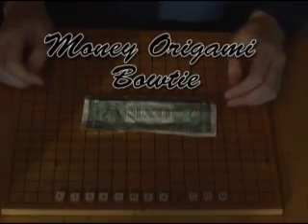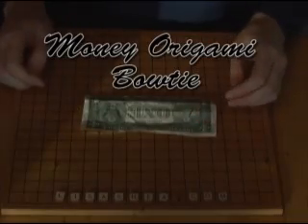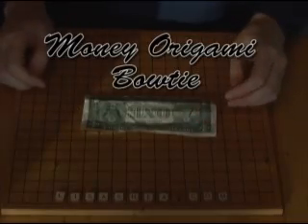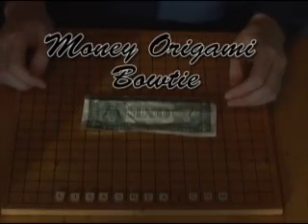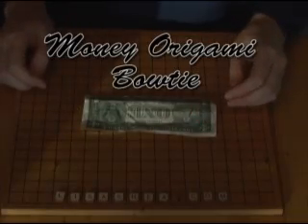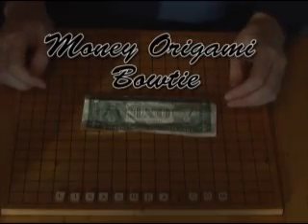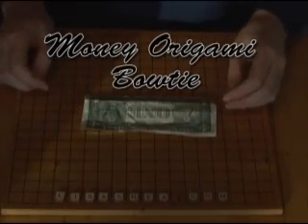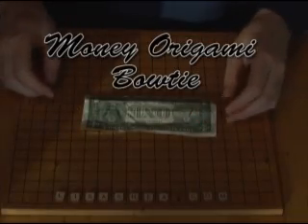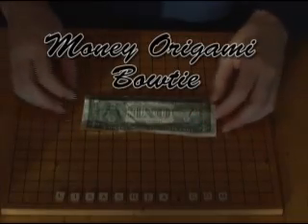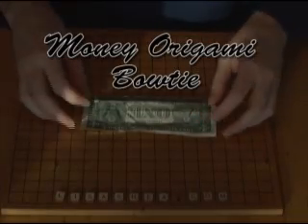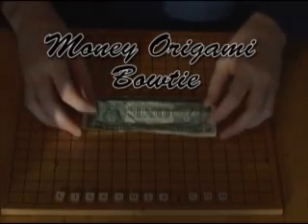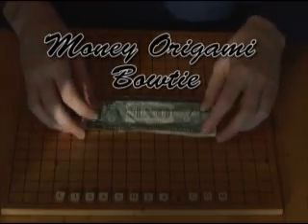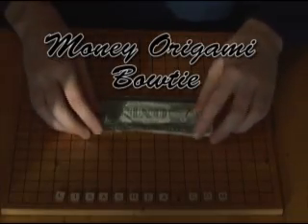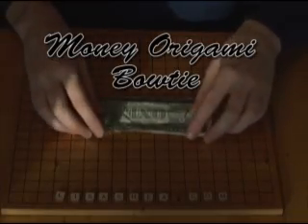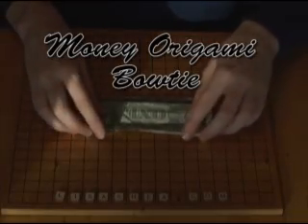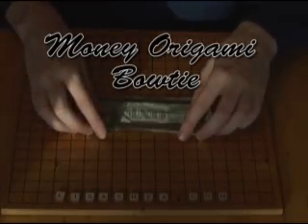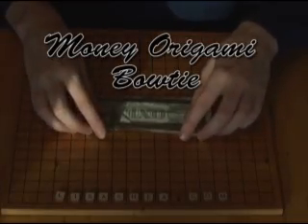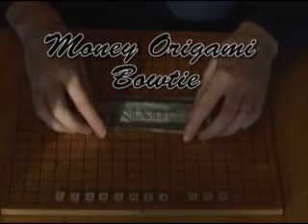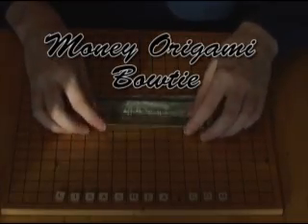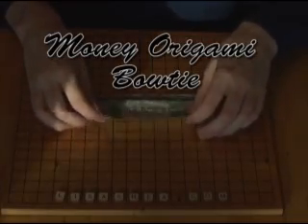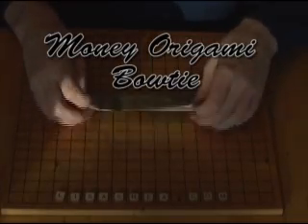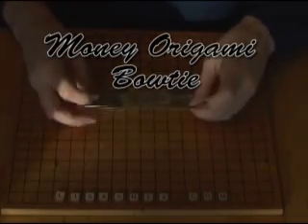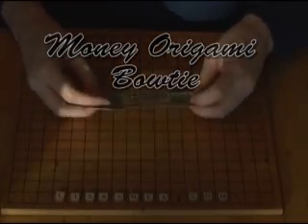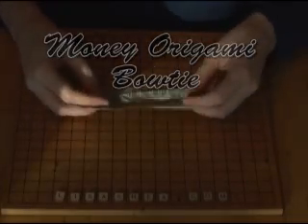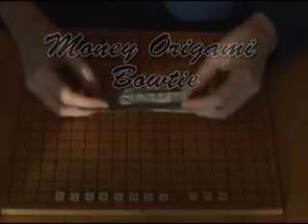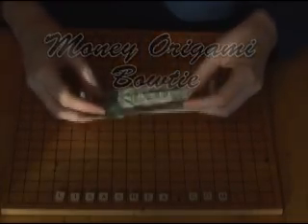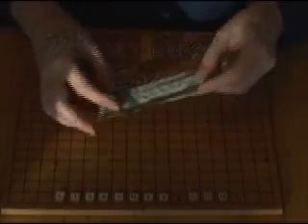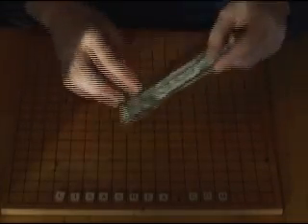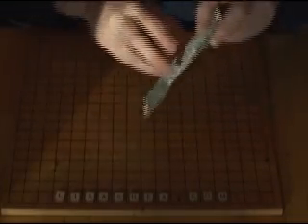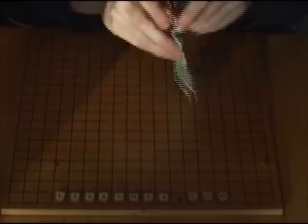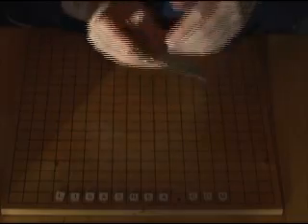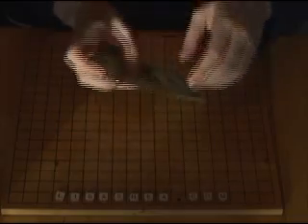Hello! This is Lisa Shea and these instructions are for folding a money origami bowtie.